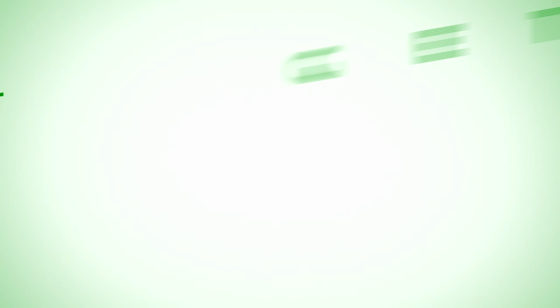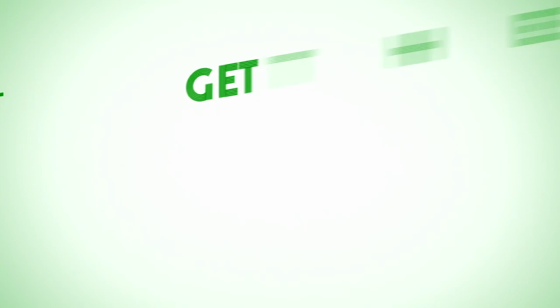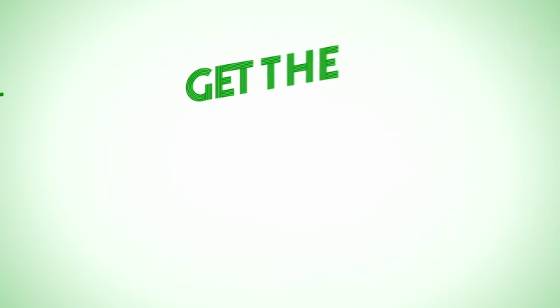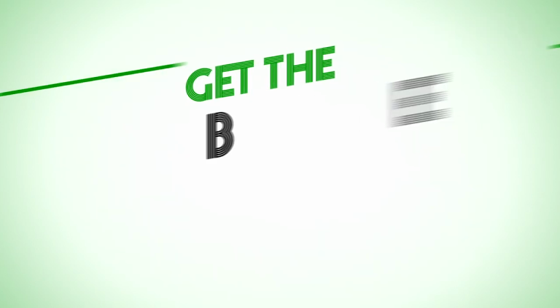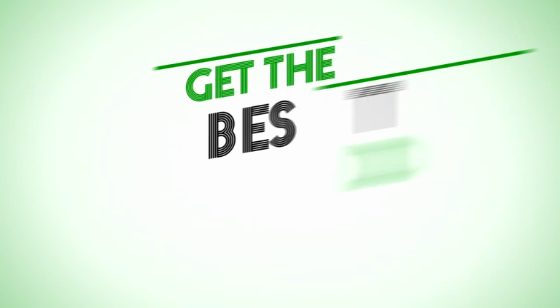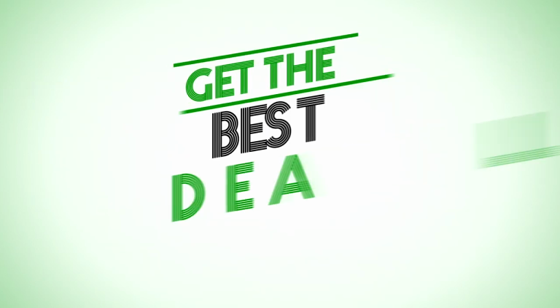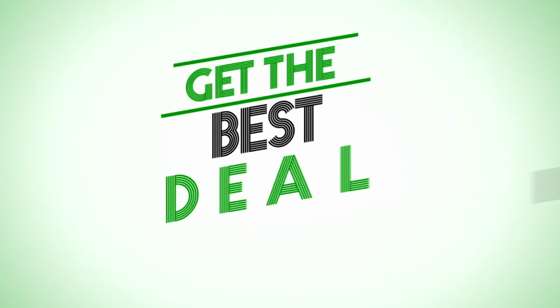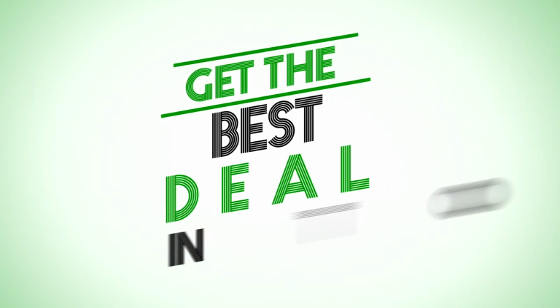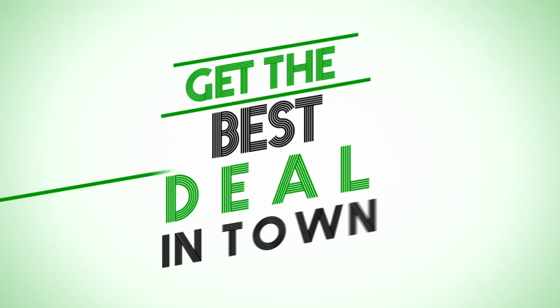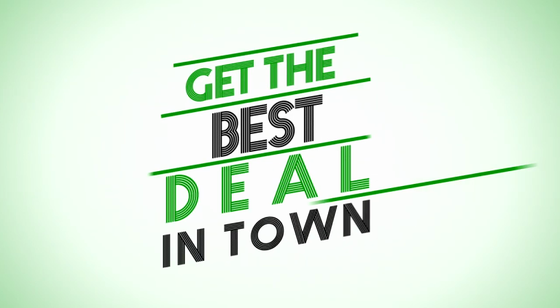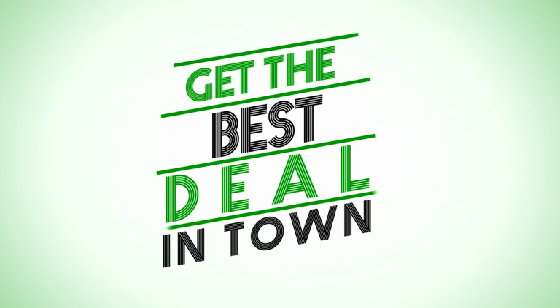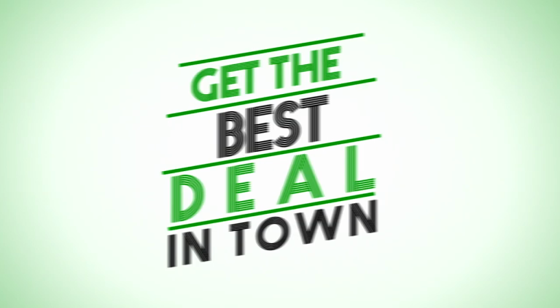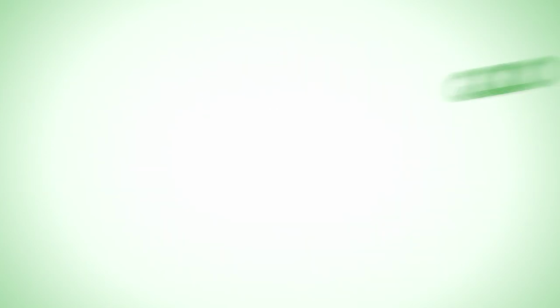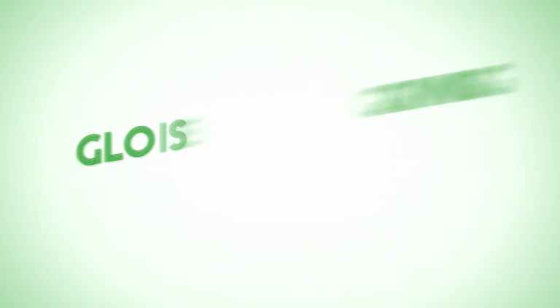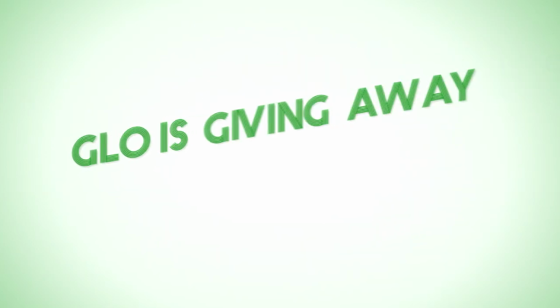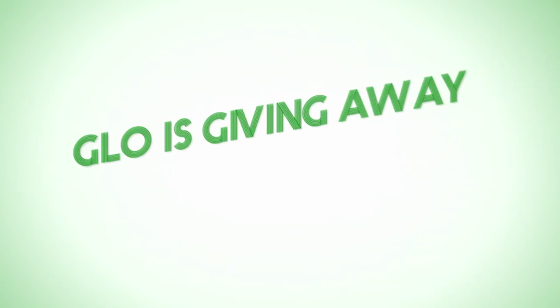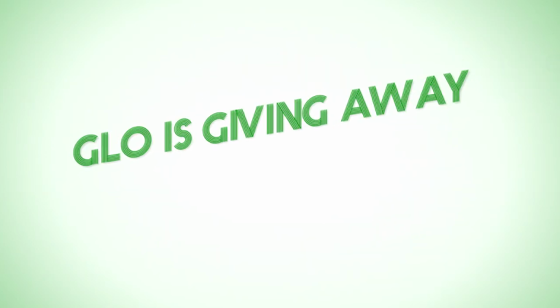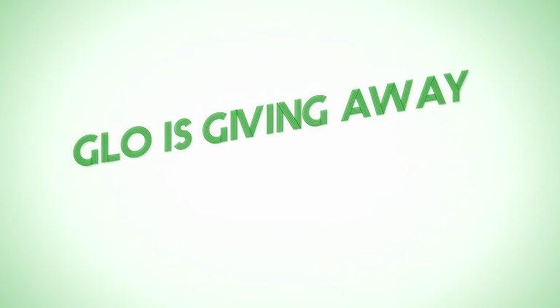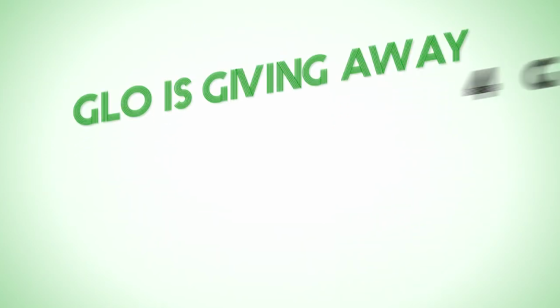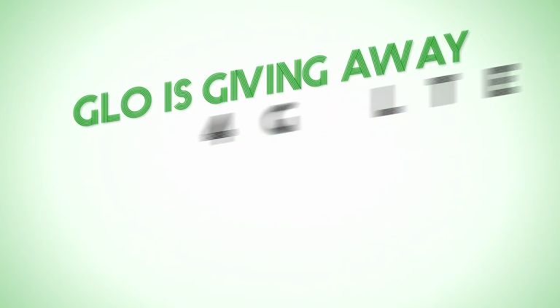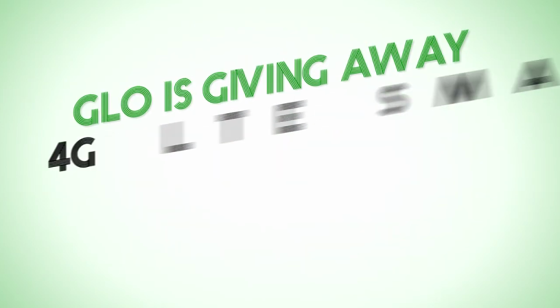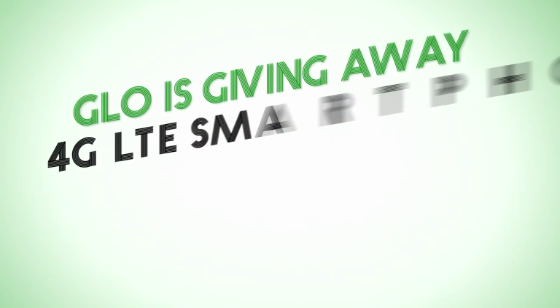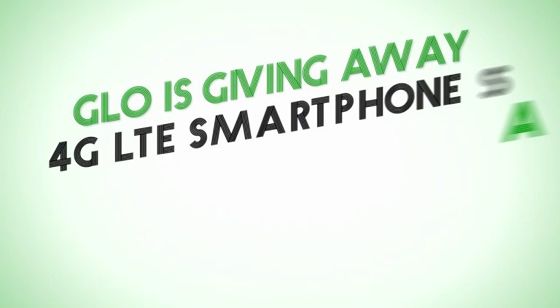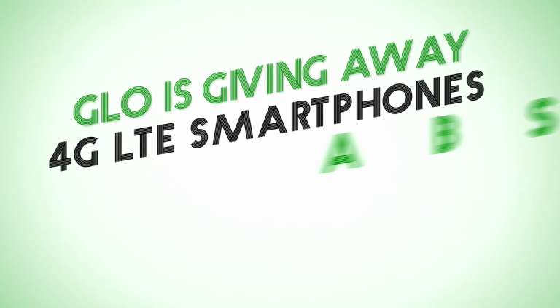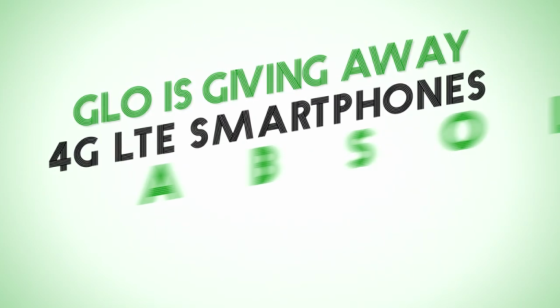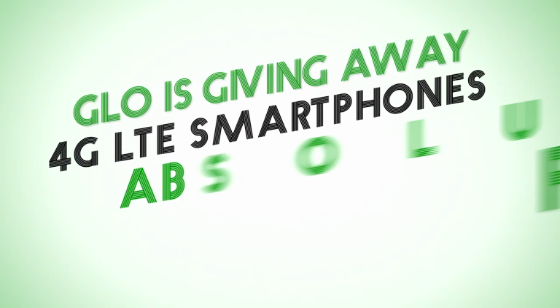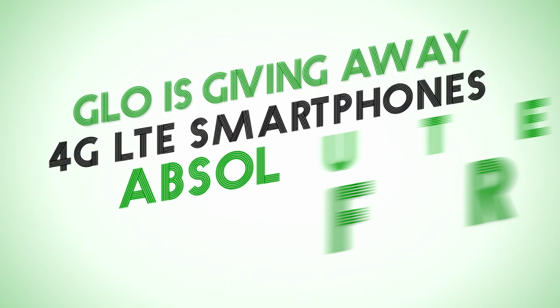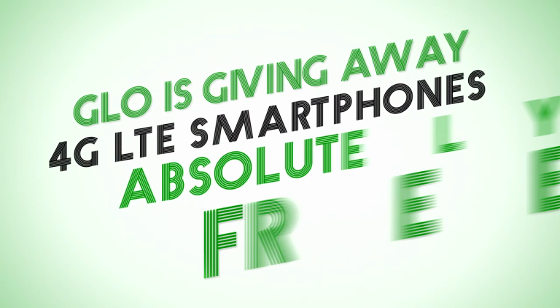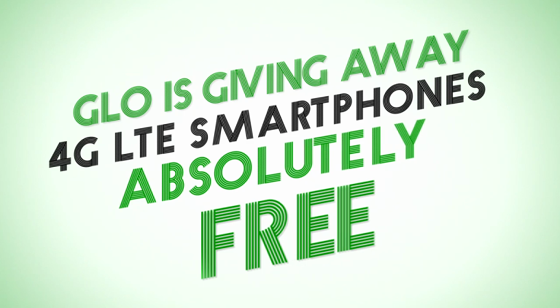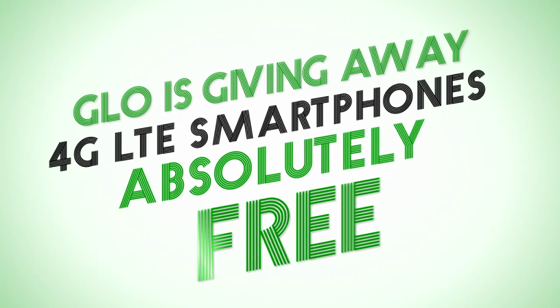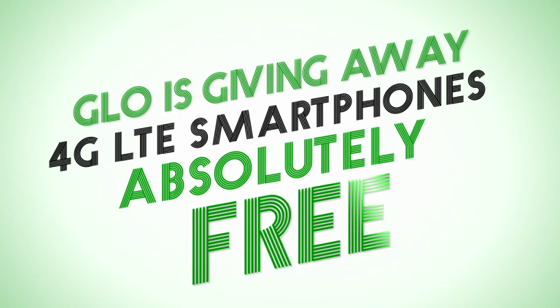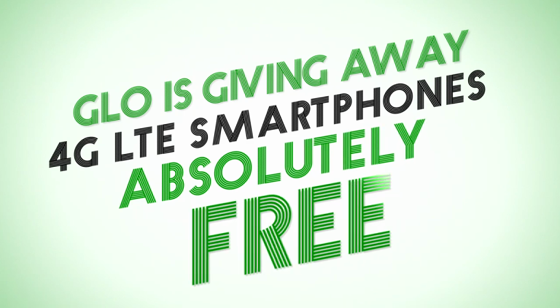Get the best deal in town. Glow is giving away 4G LTE smartphones absolutely free.